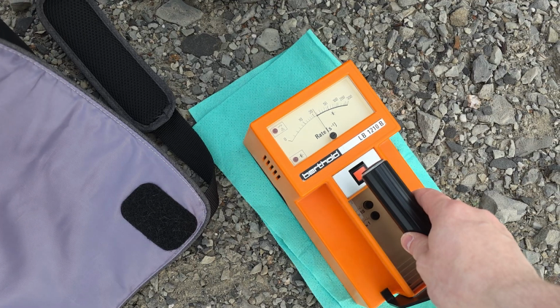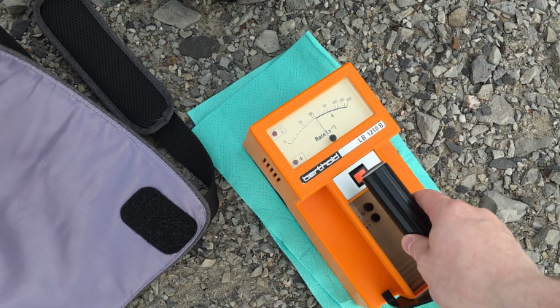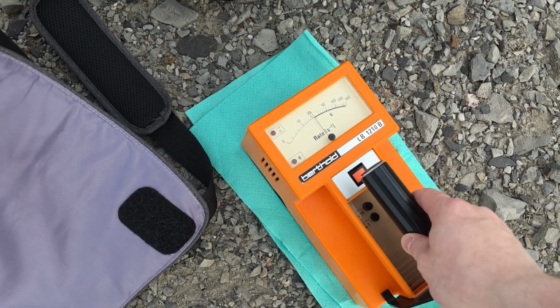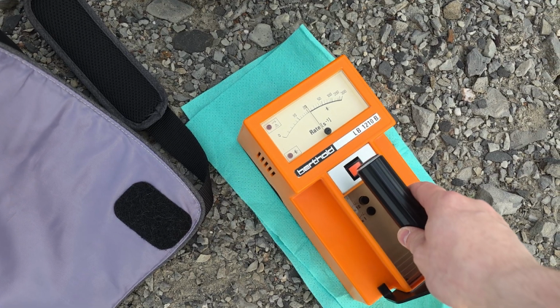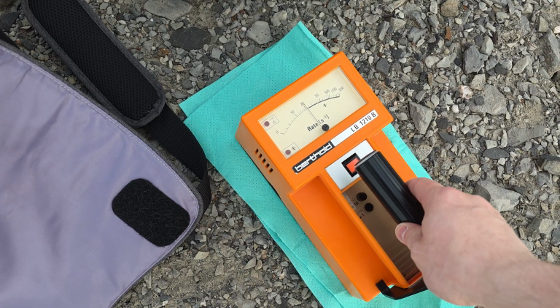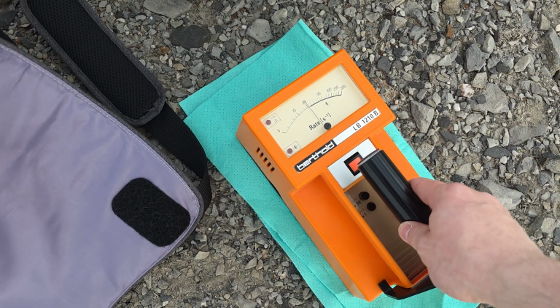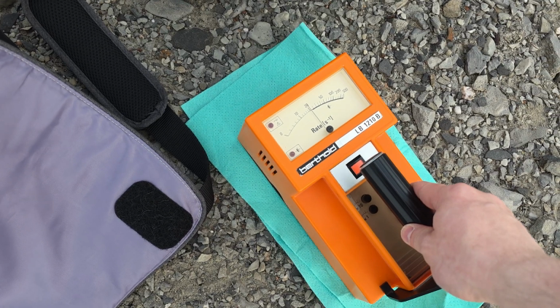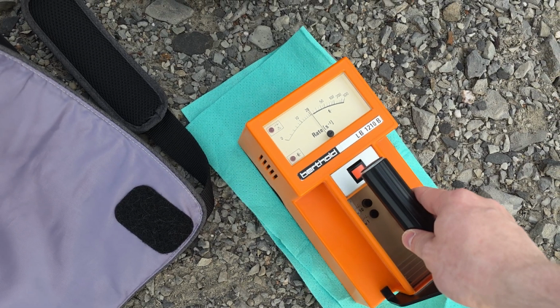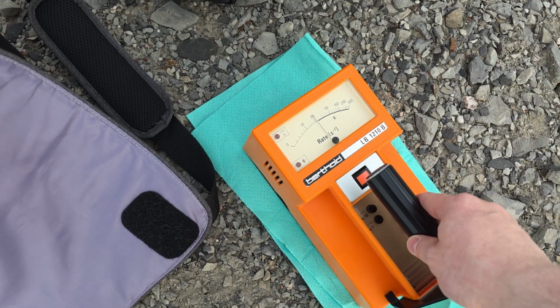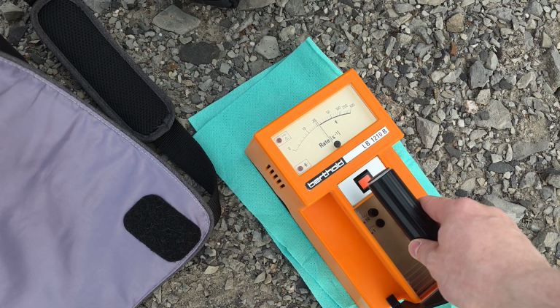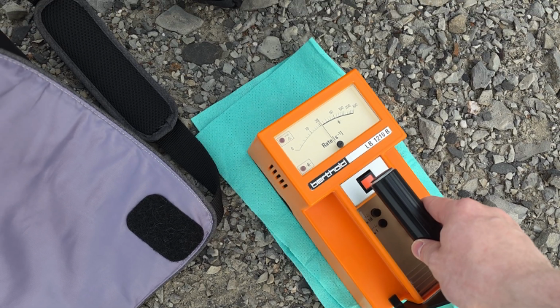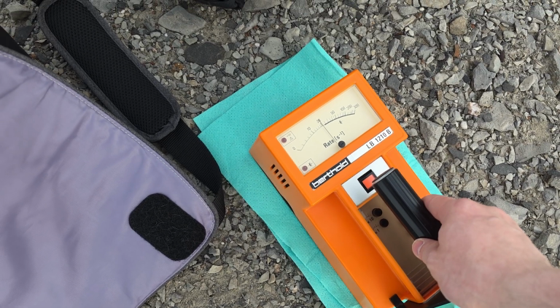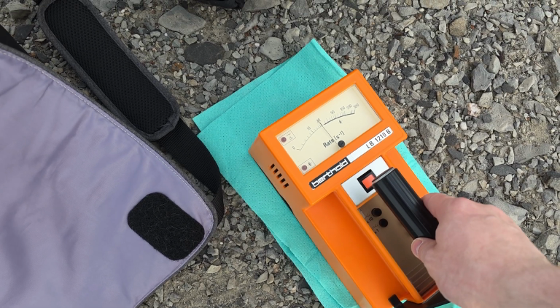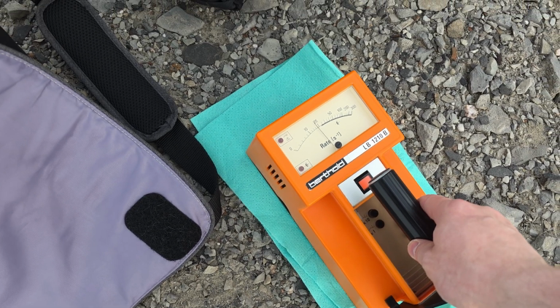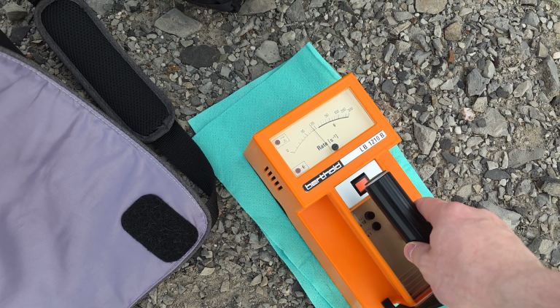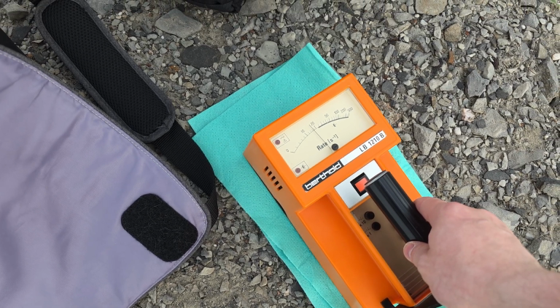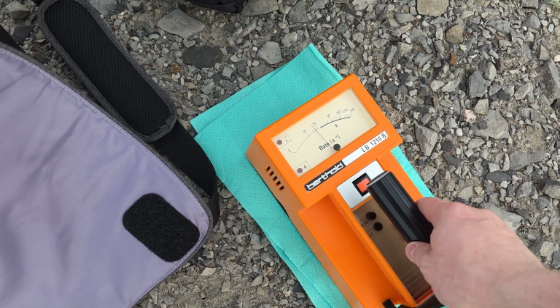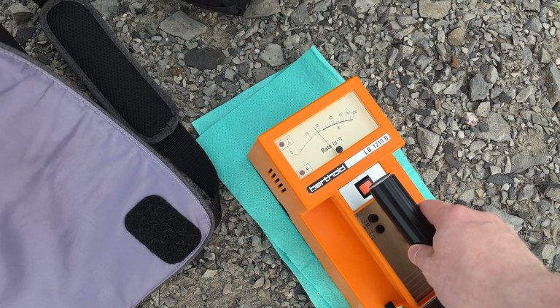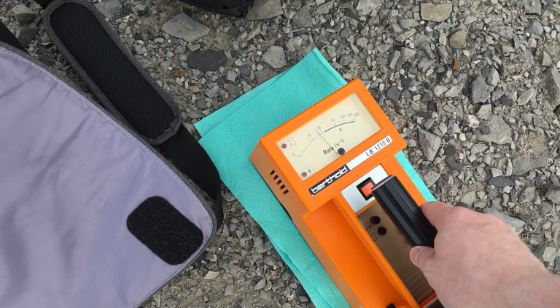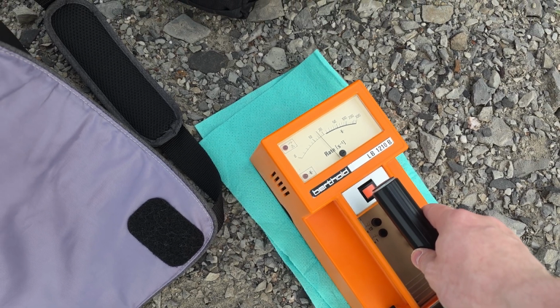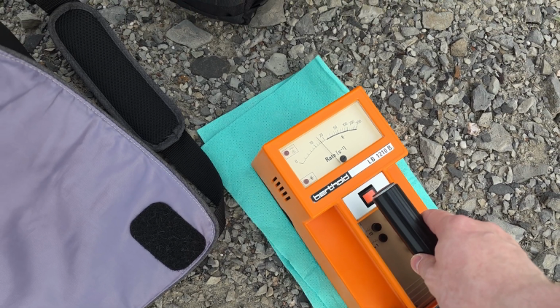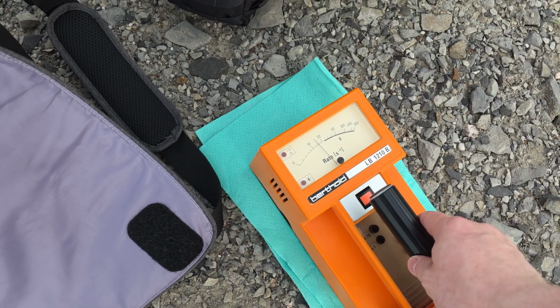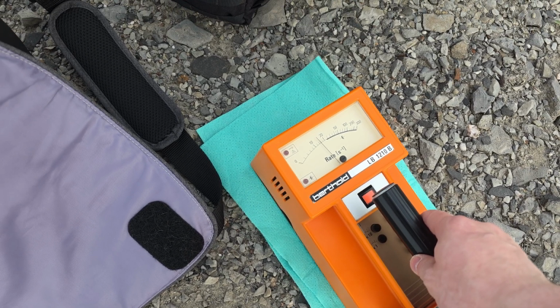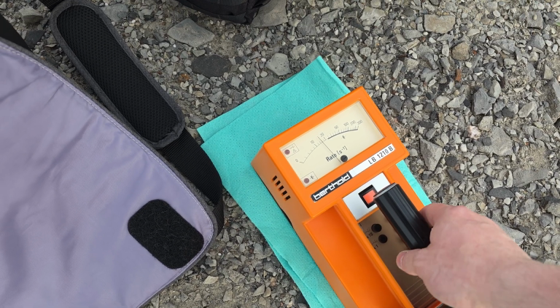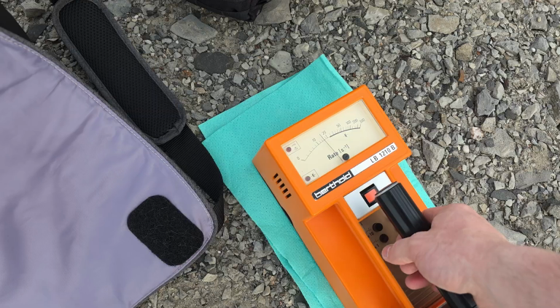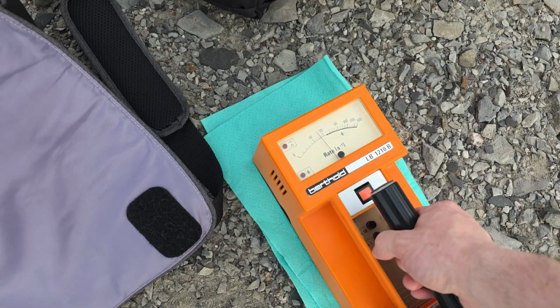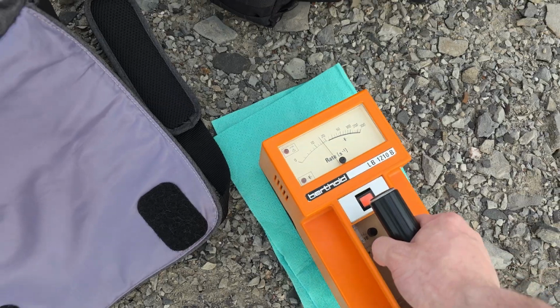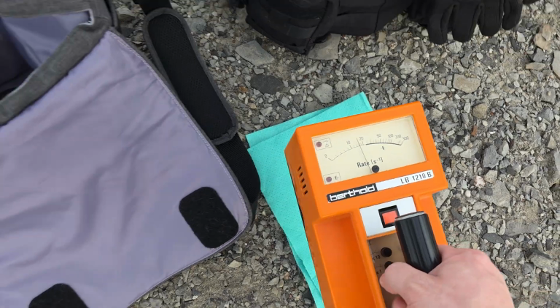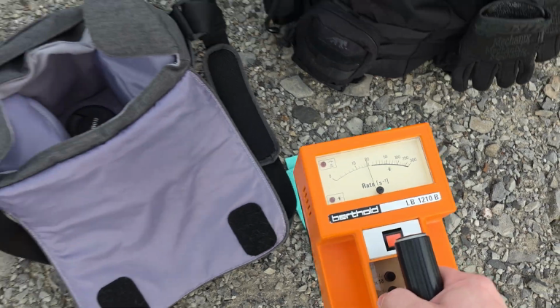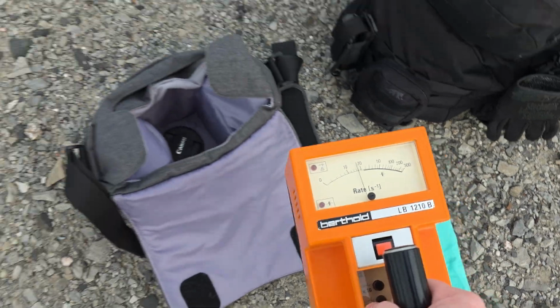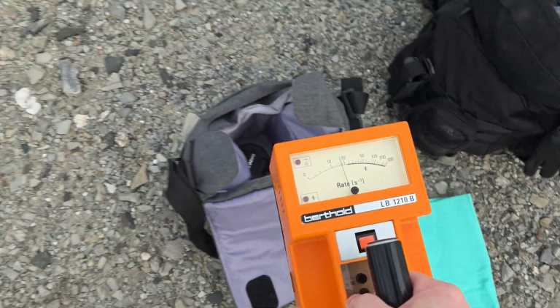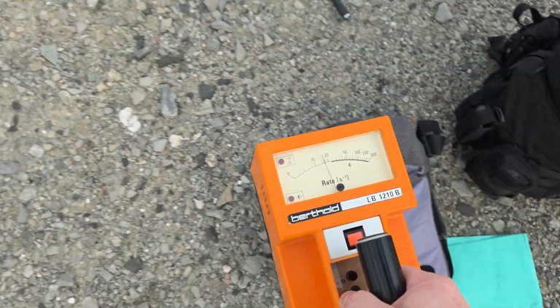Background is around 20 counts per second — 18 to 20, I think.